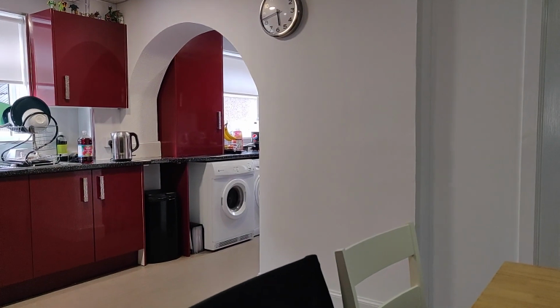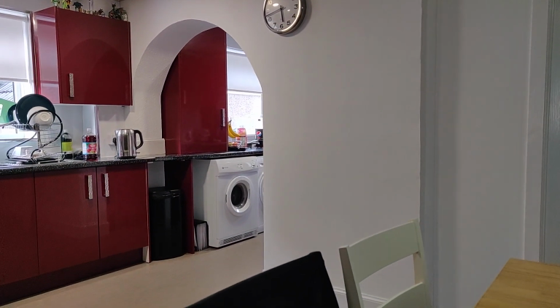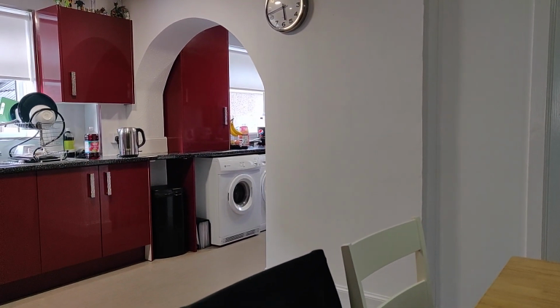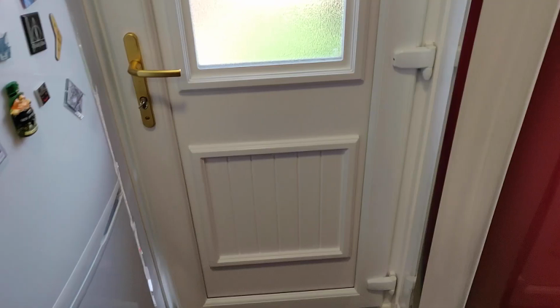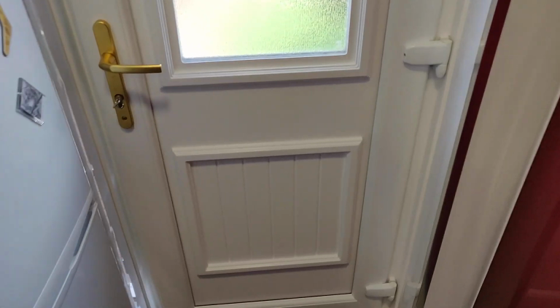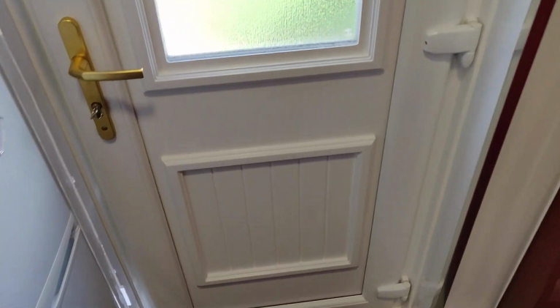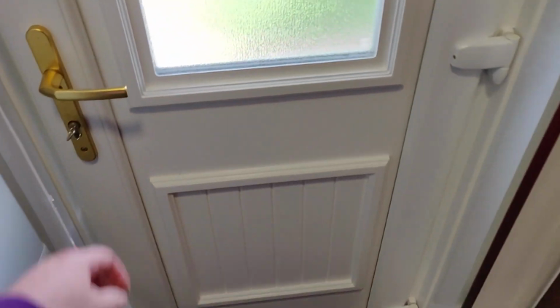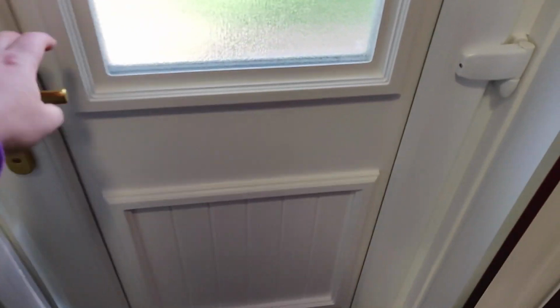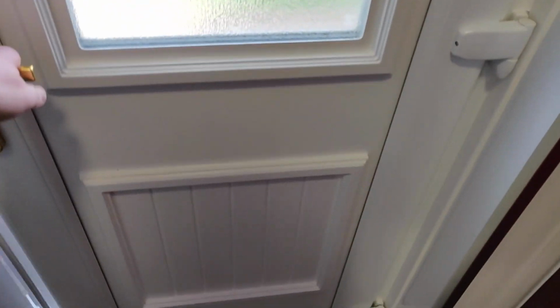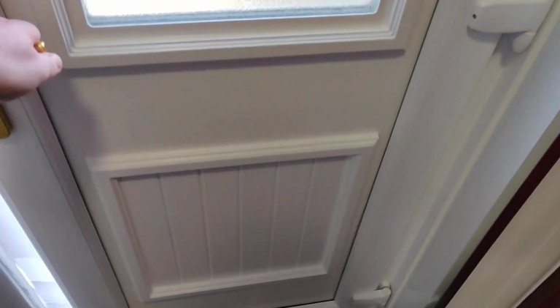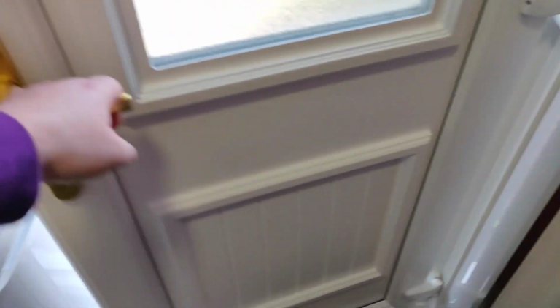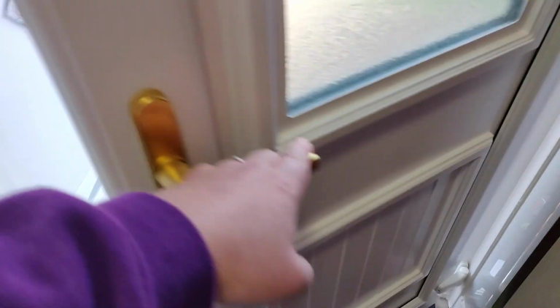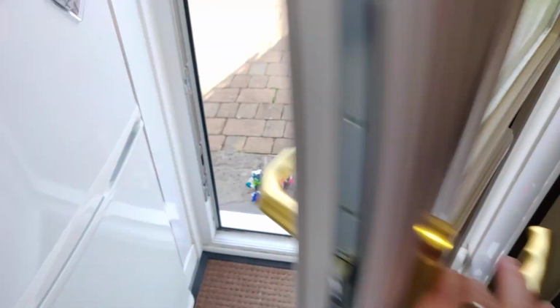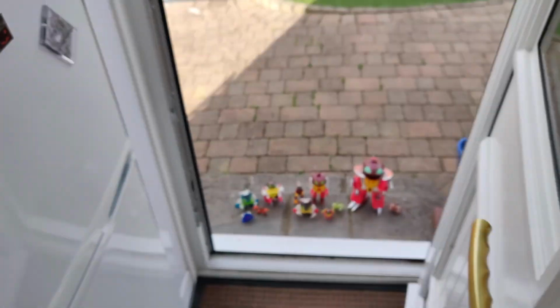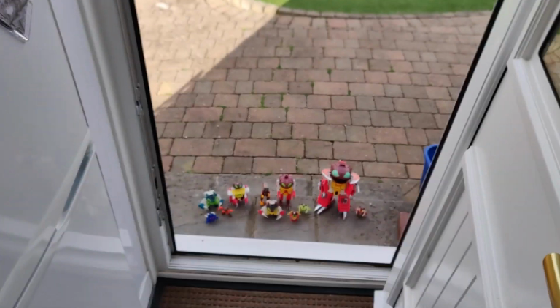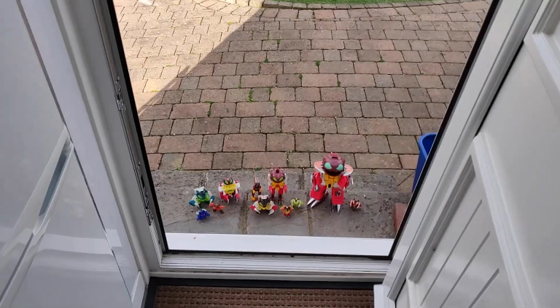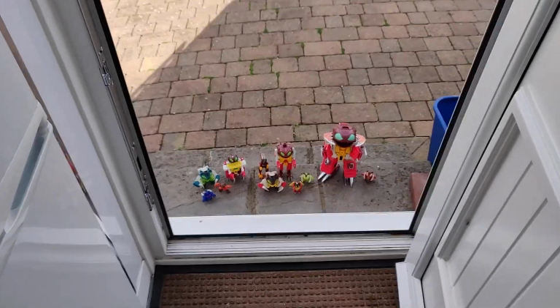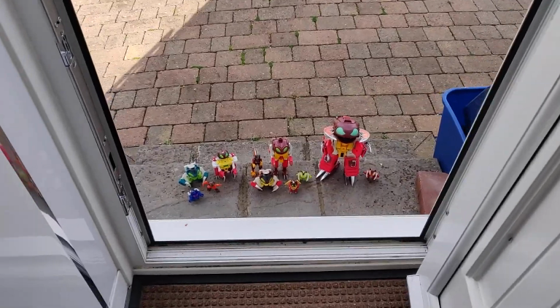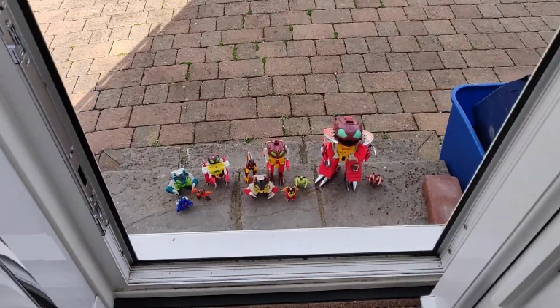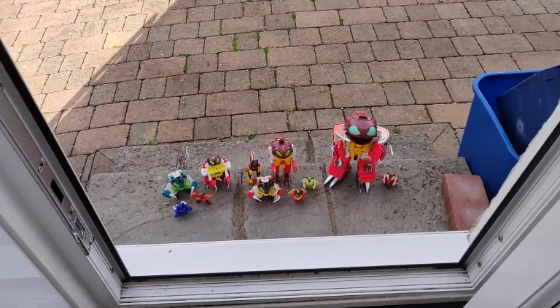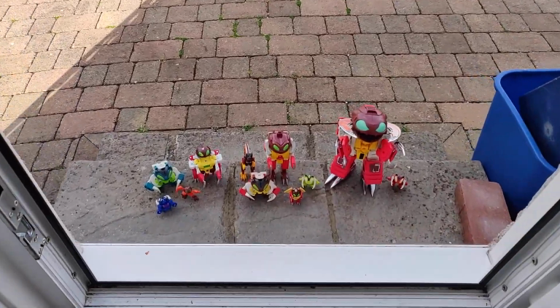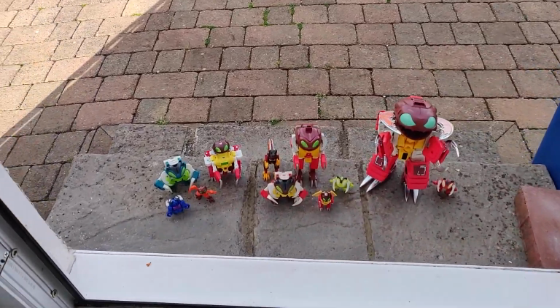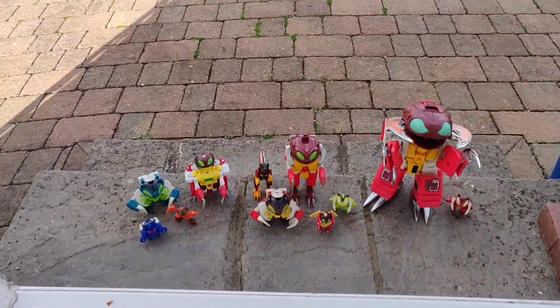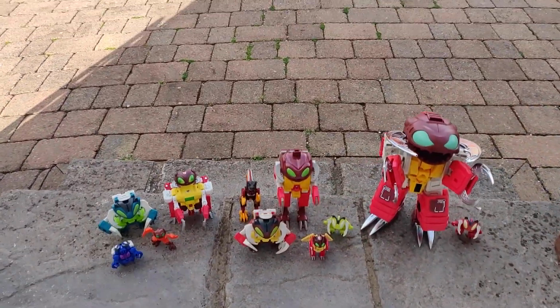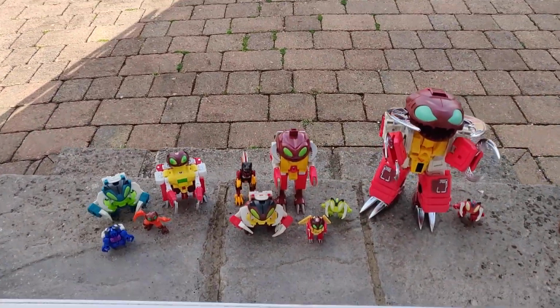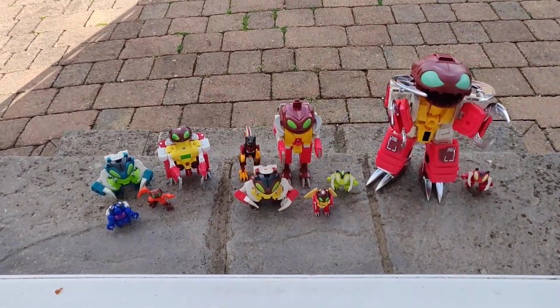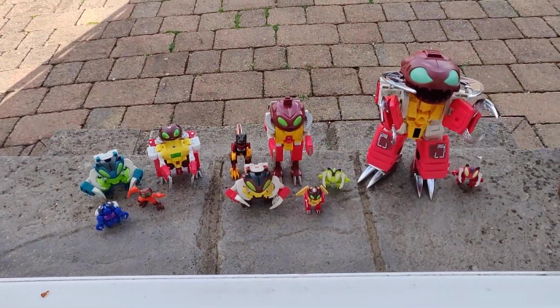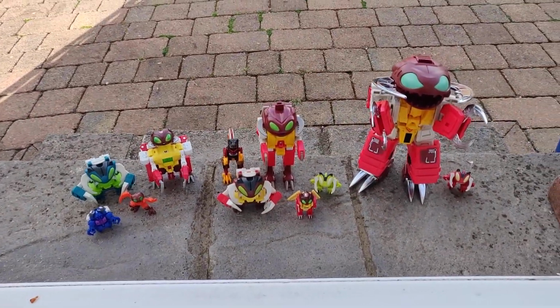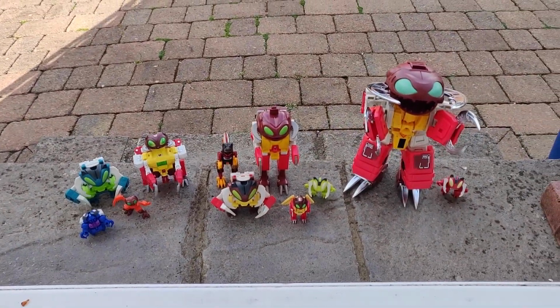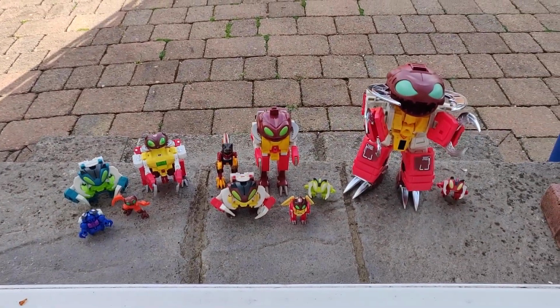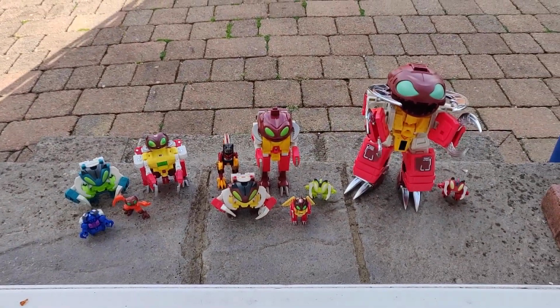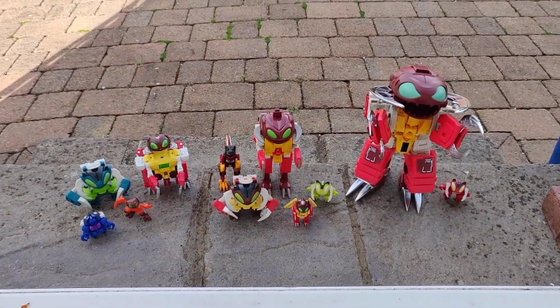What was that? Someone's at the back door — hold on. Oh my god, I completely forgot about this. The Repugnus family reunion.